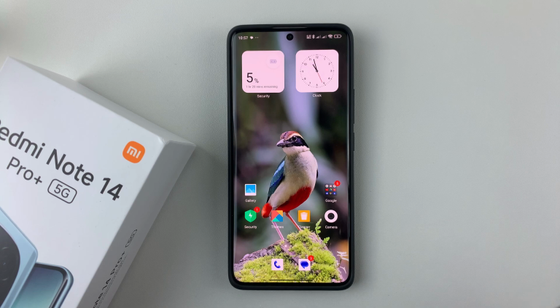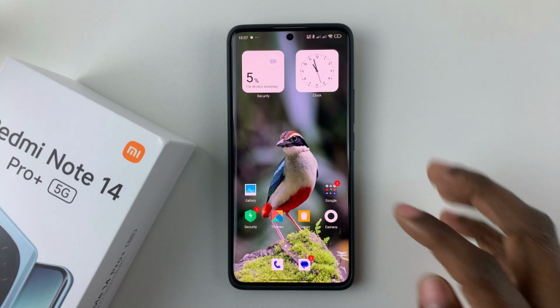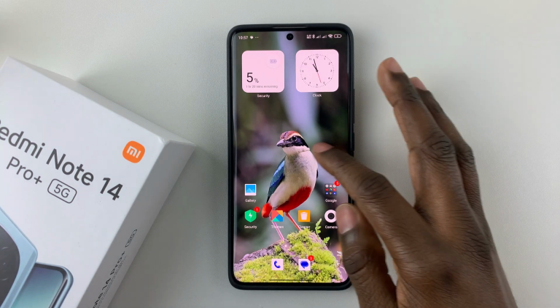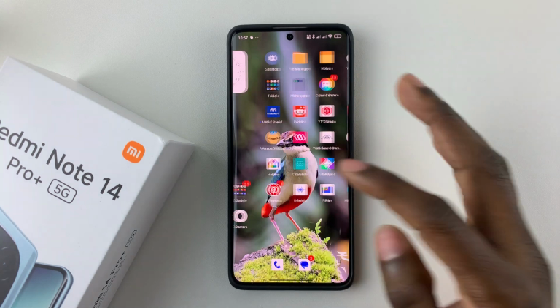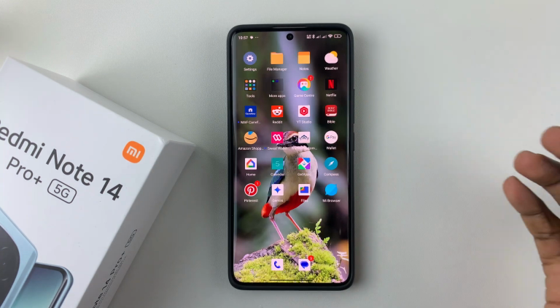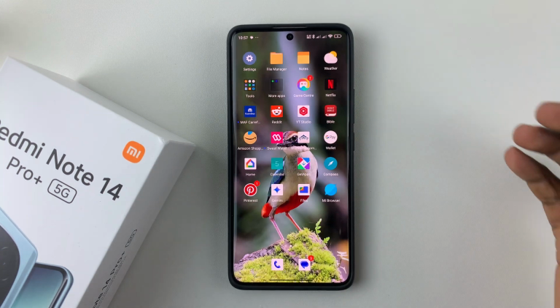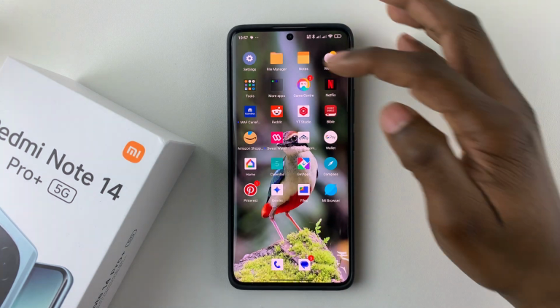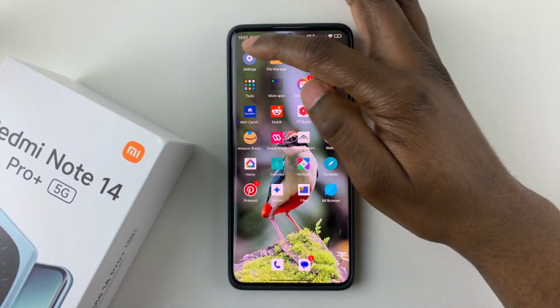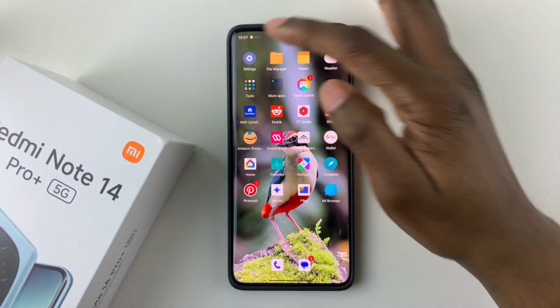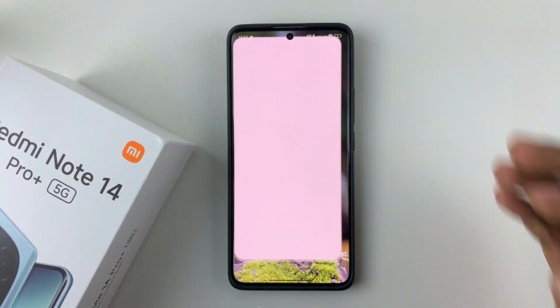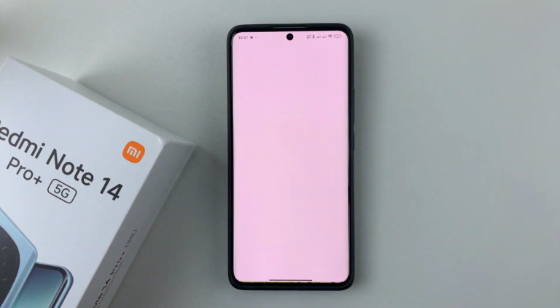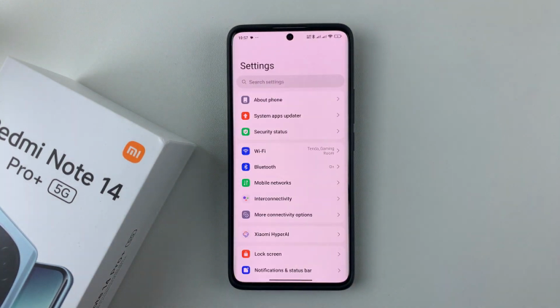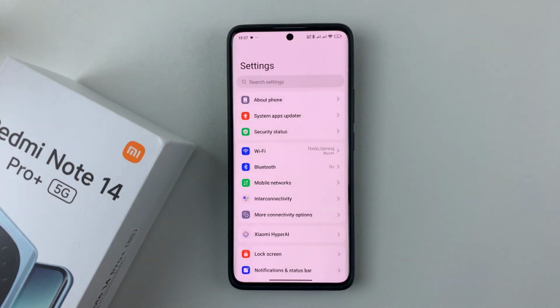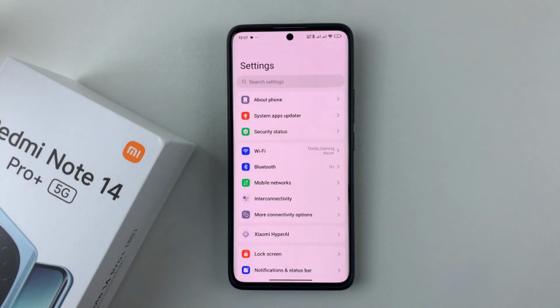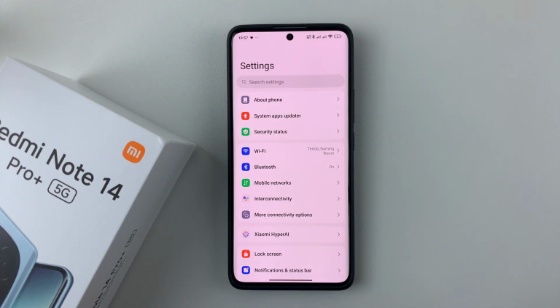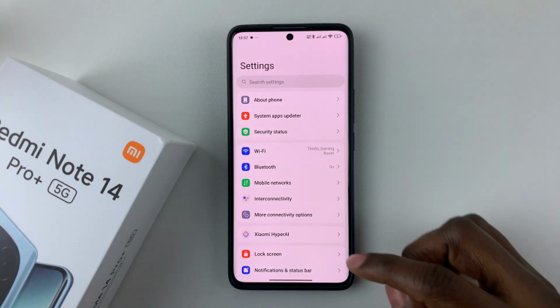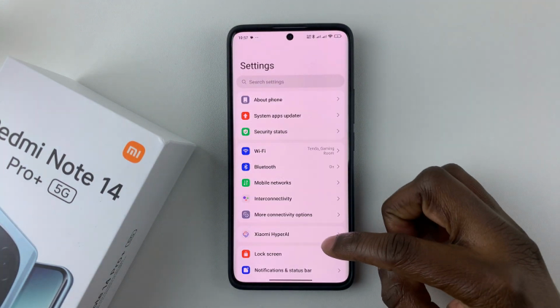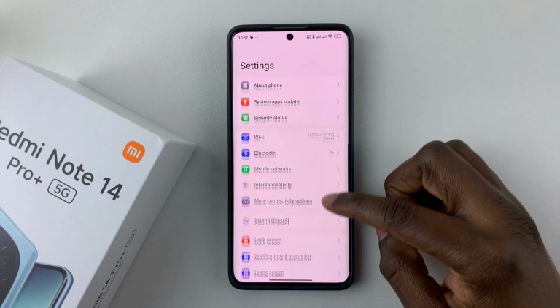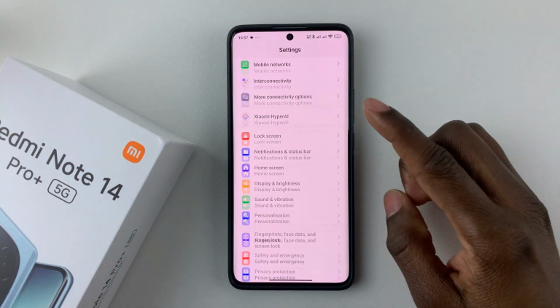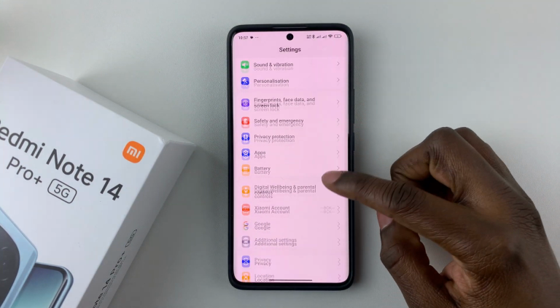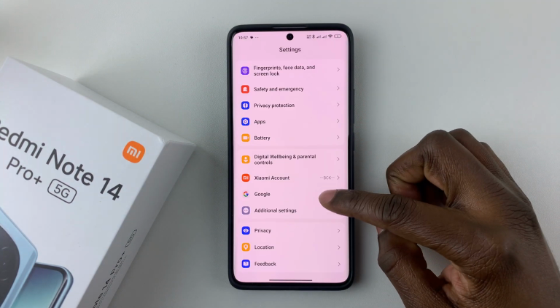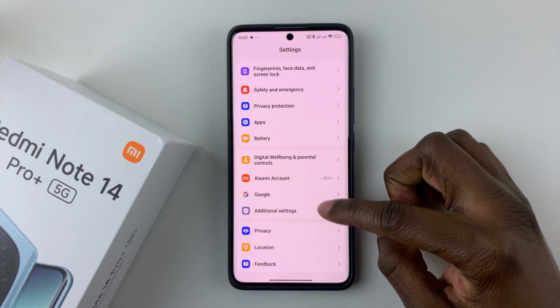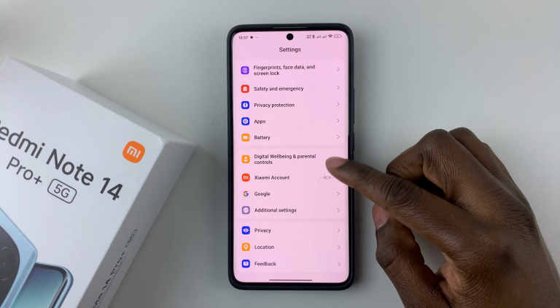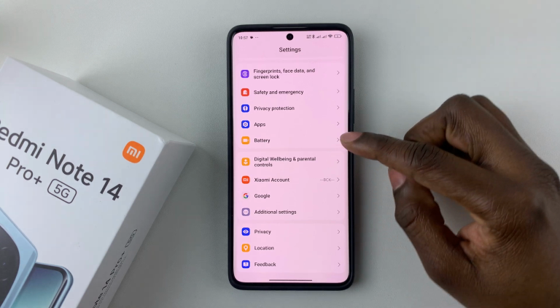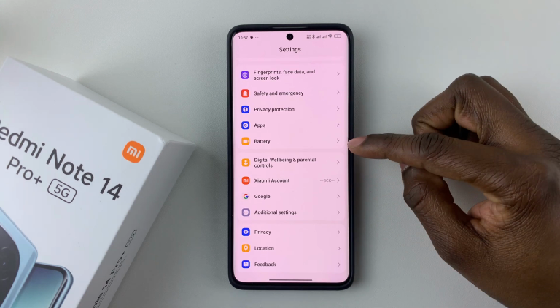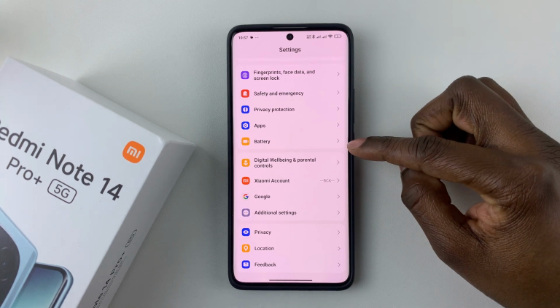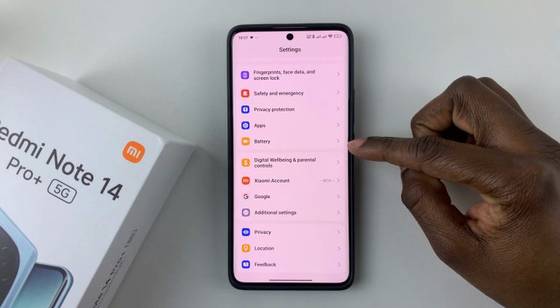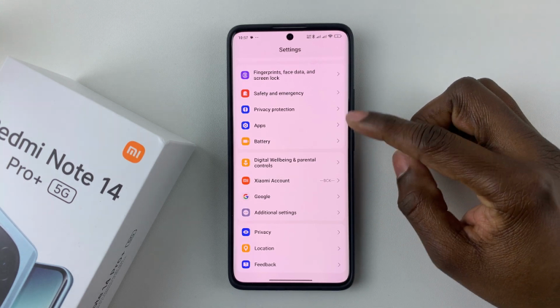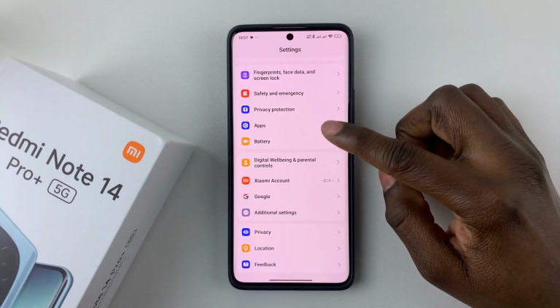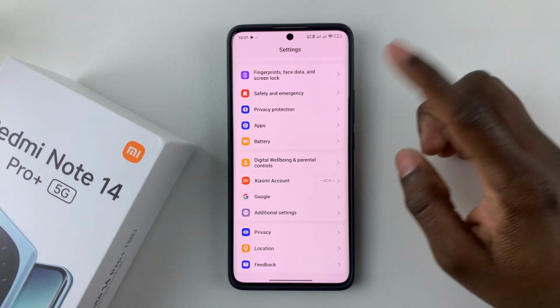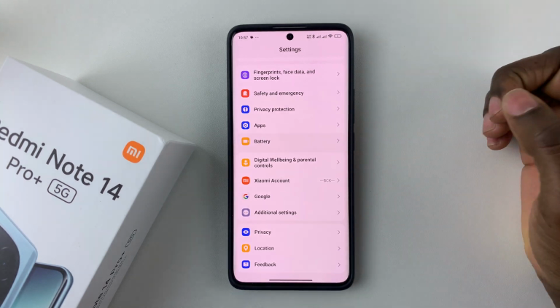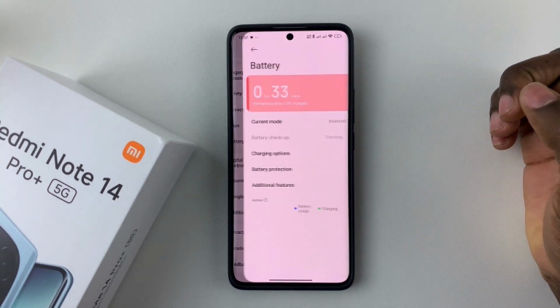all you have to do is open Settings. Then within the settings, scroll down and find Battery, and tap on it.